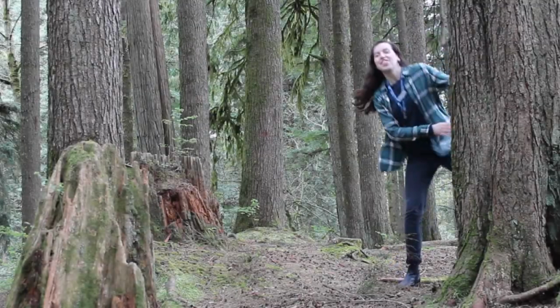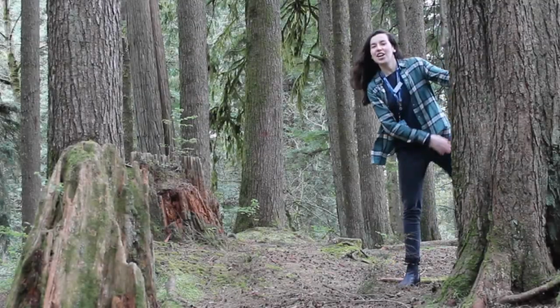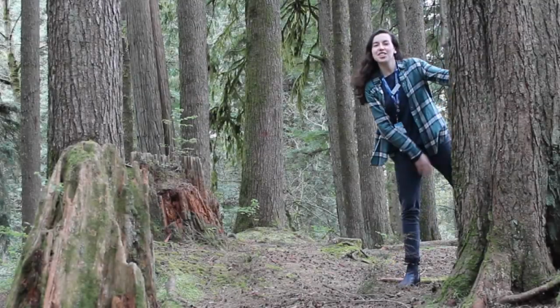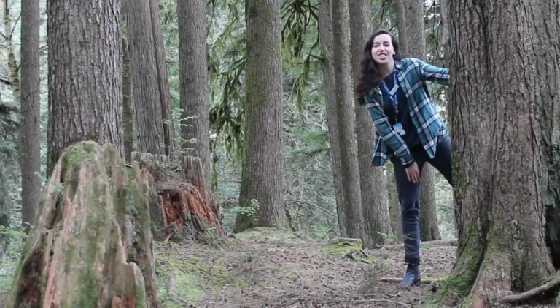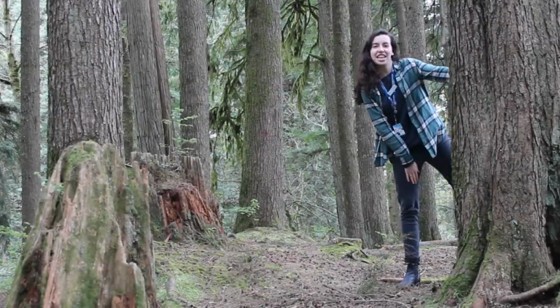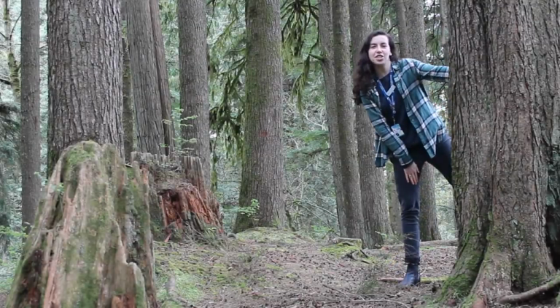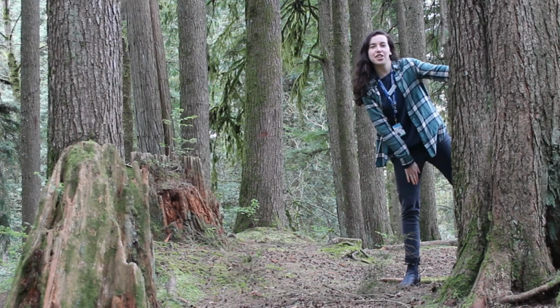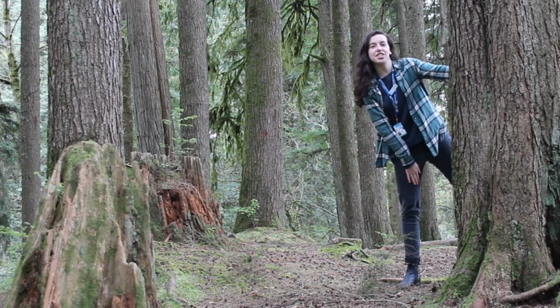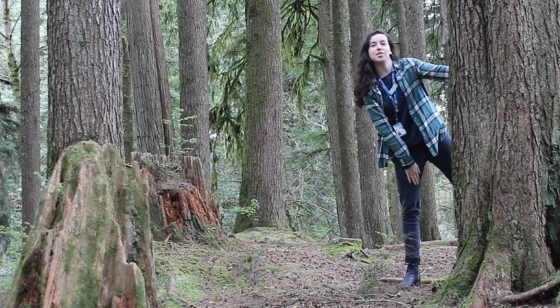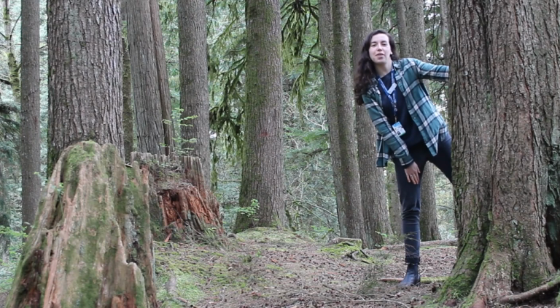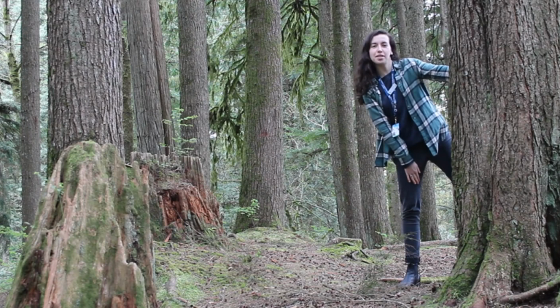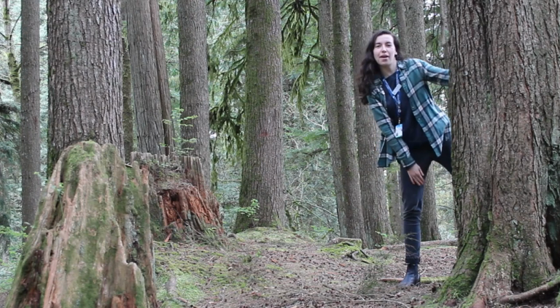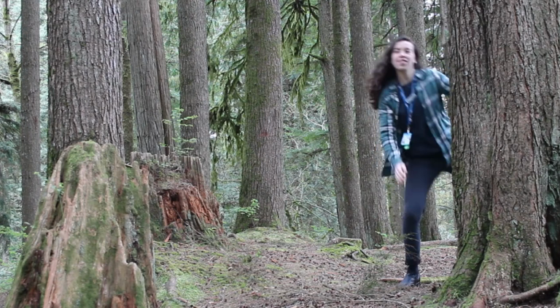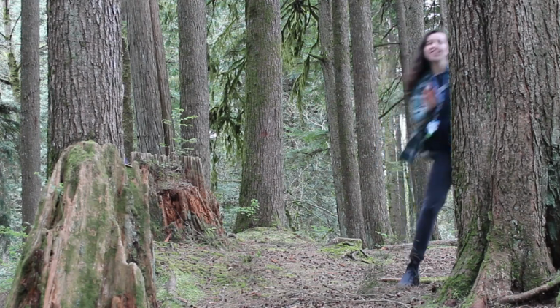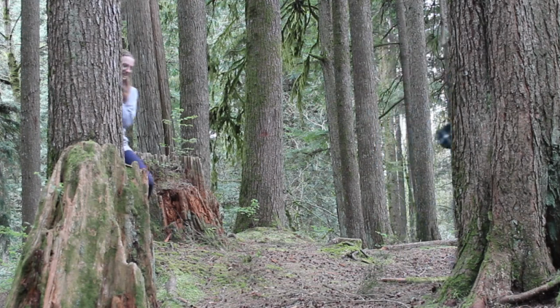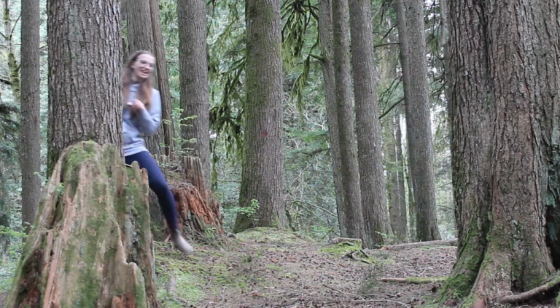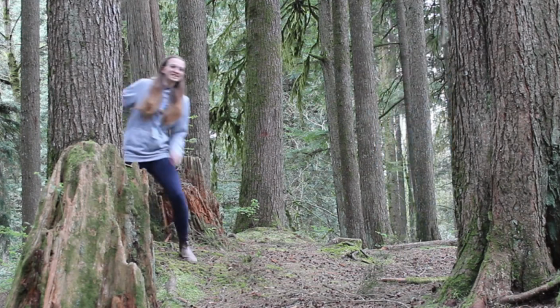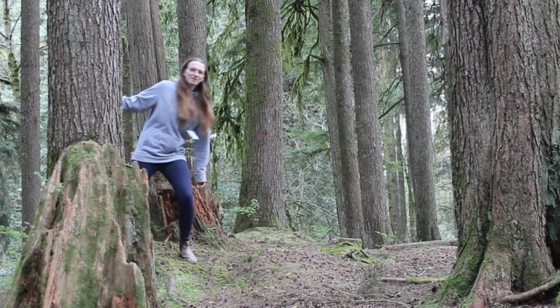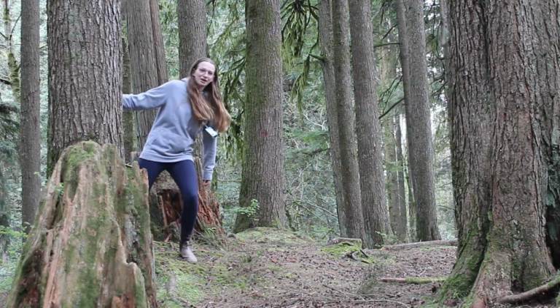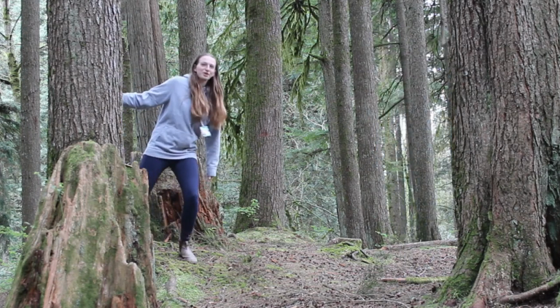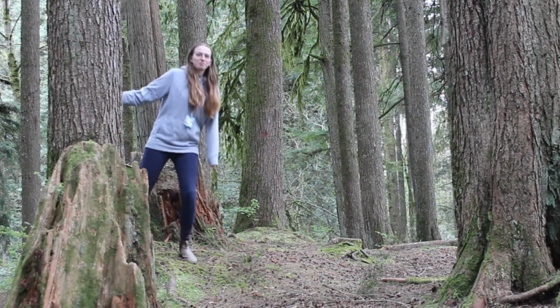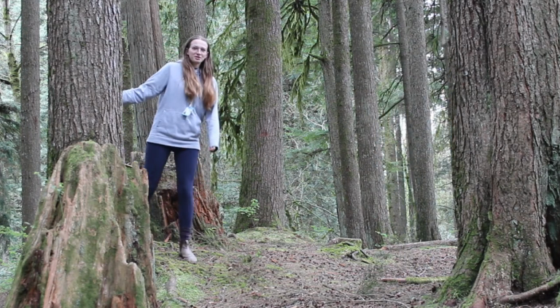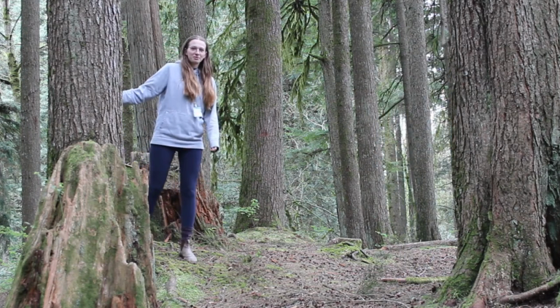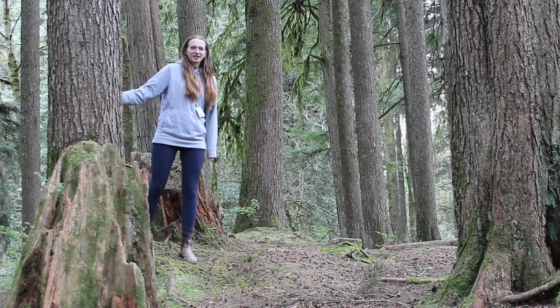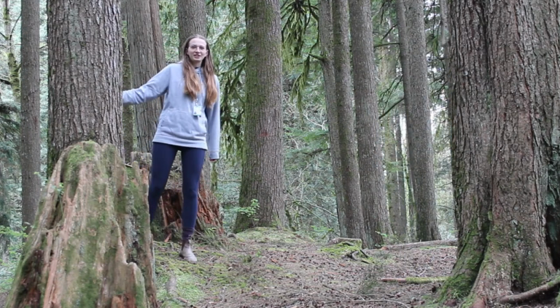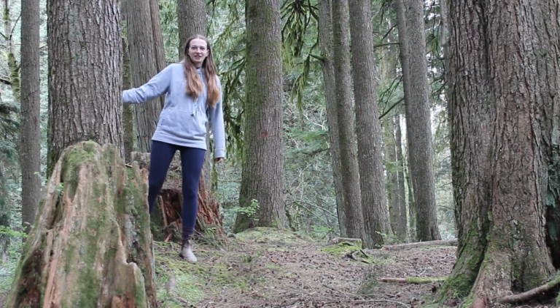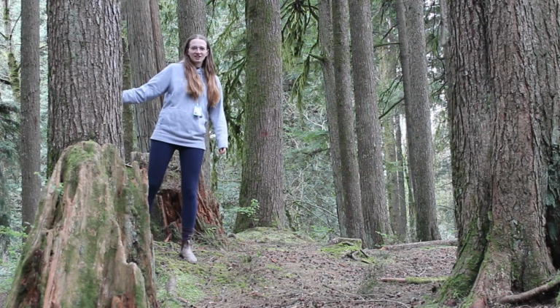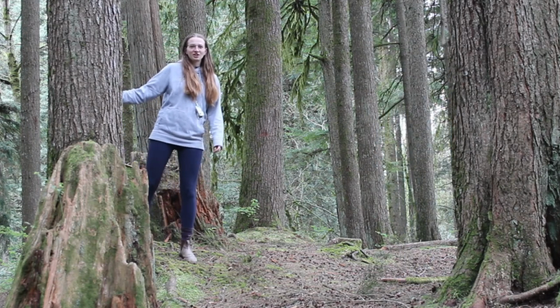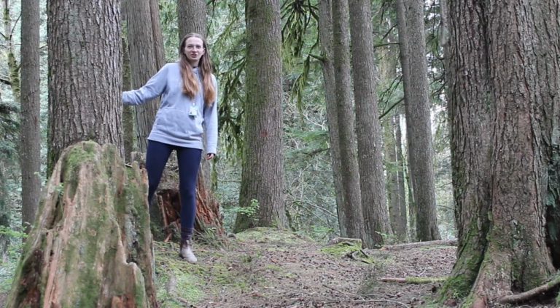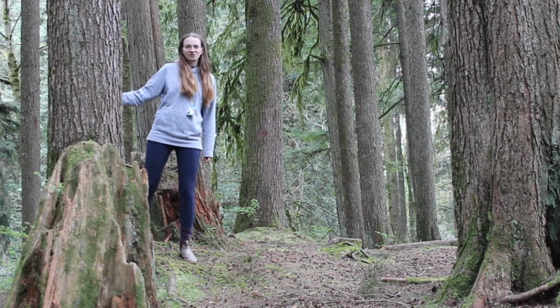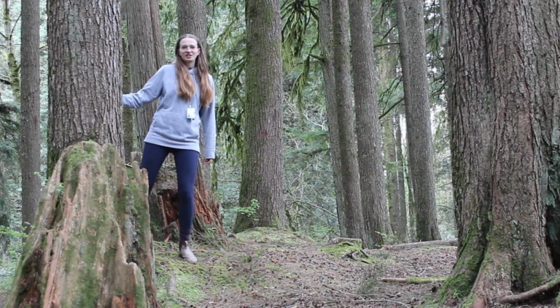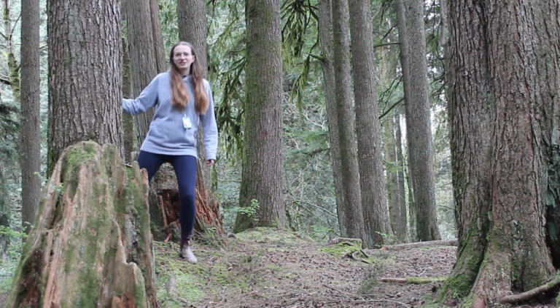Welcome to Nature Creations with Isabel and Emma, brought to you by the Lynn Canyon Ecology Centre.